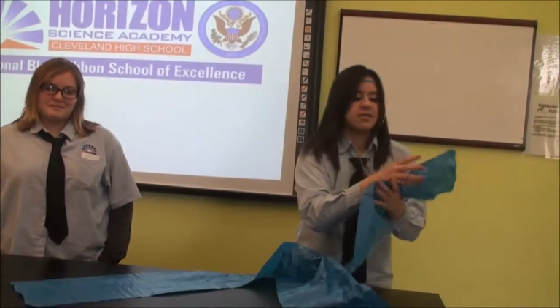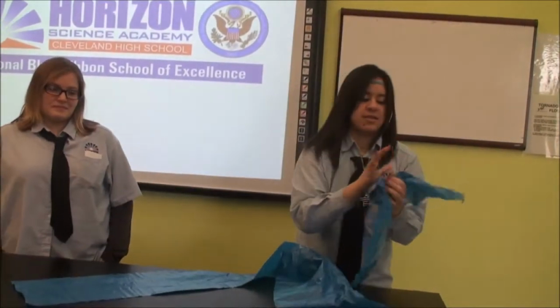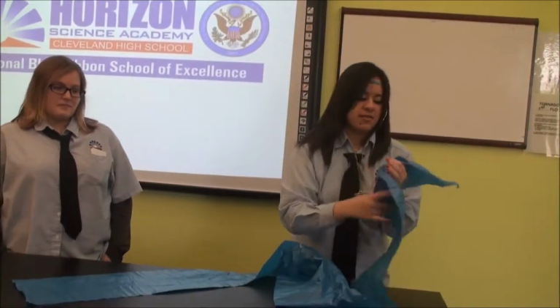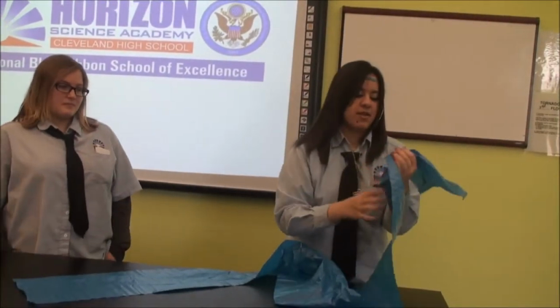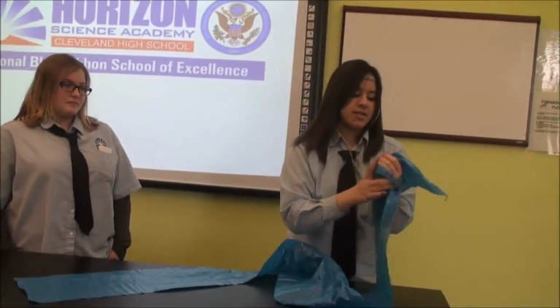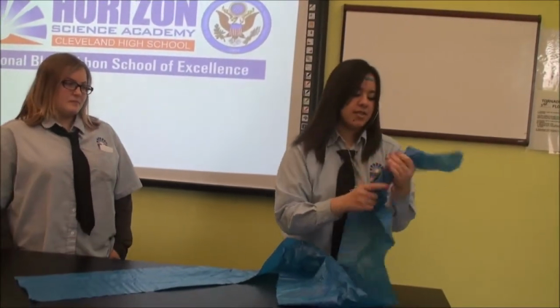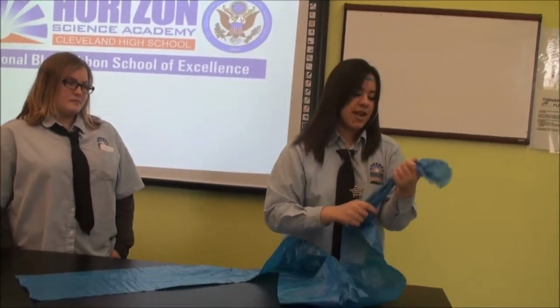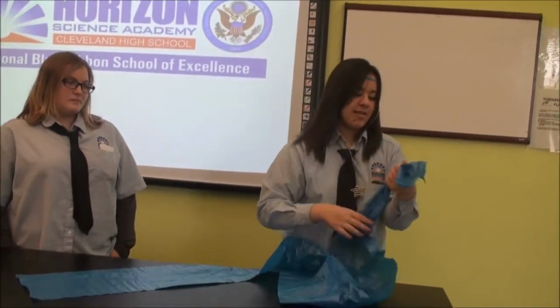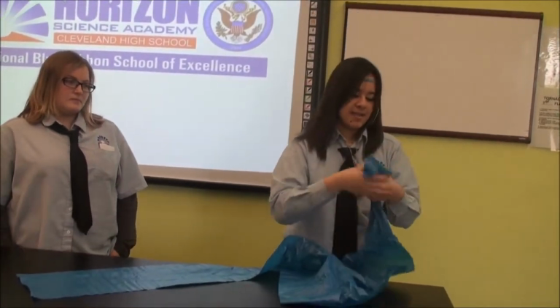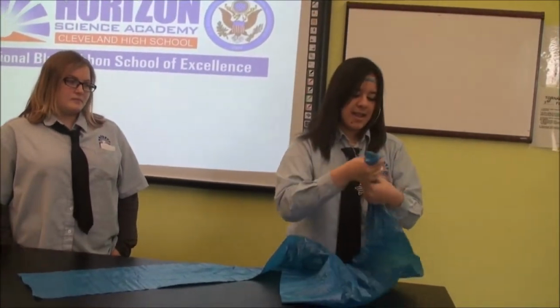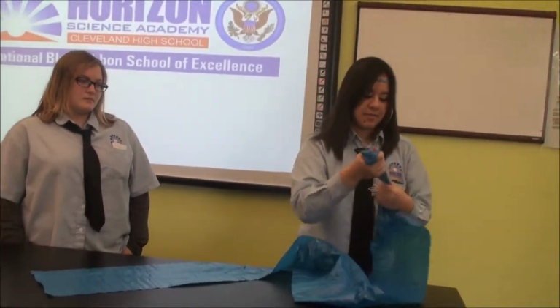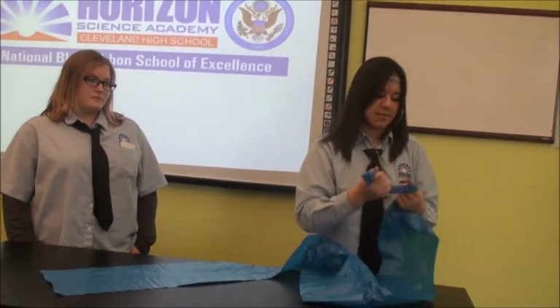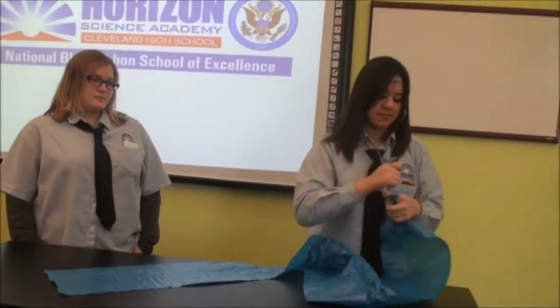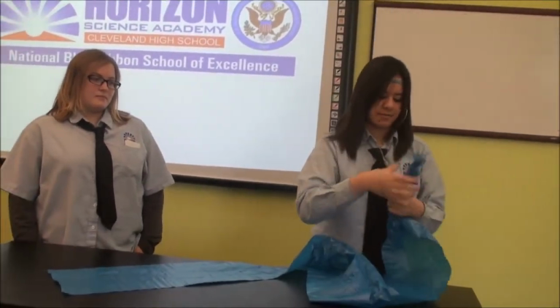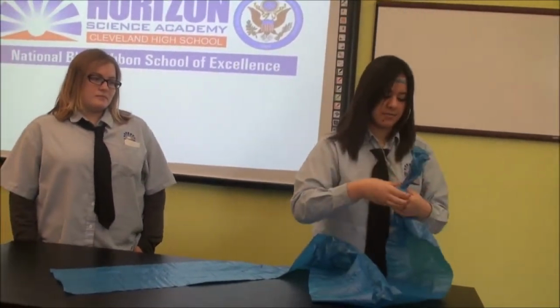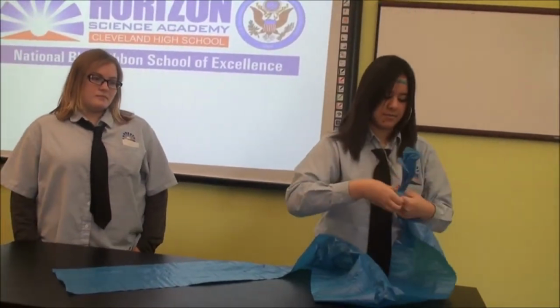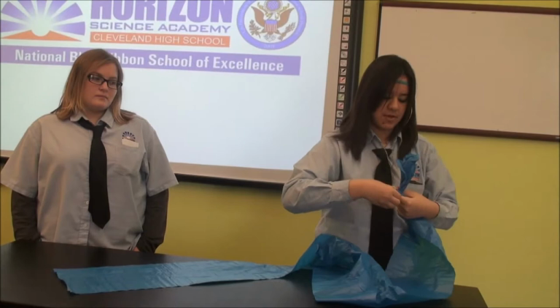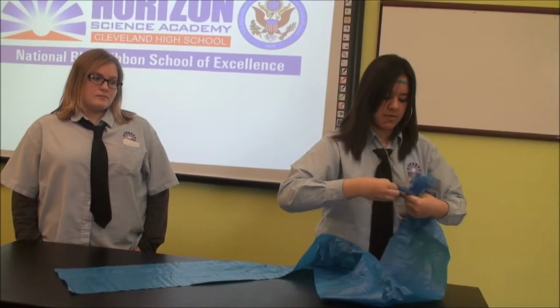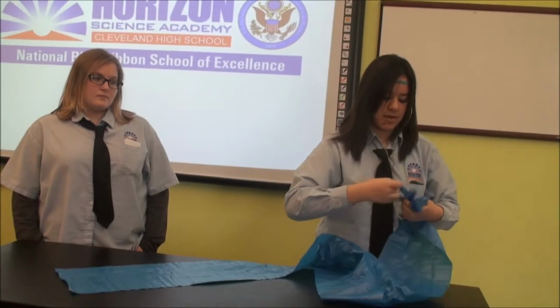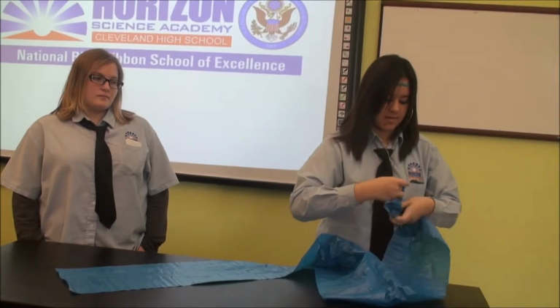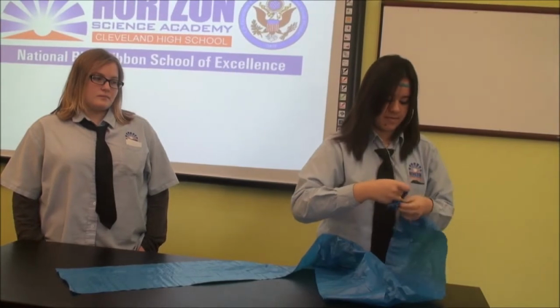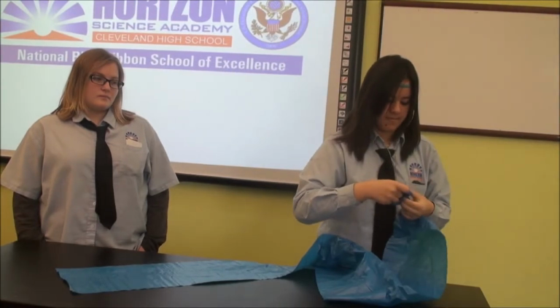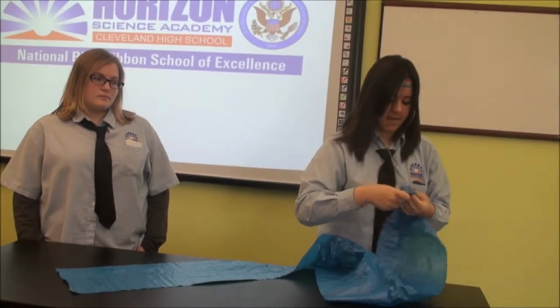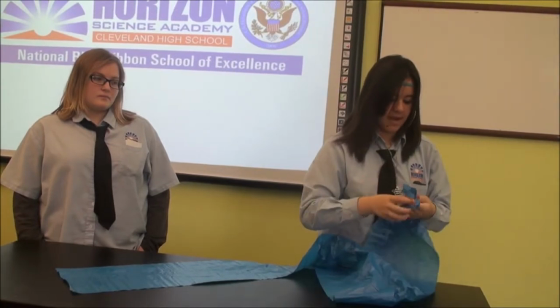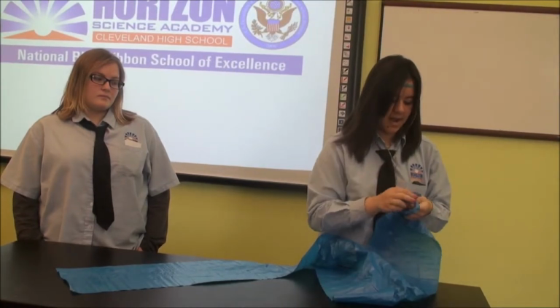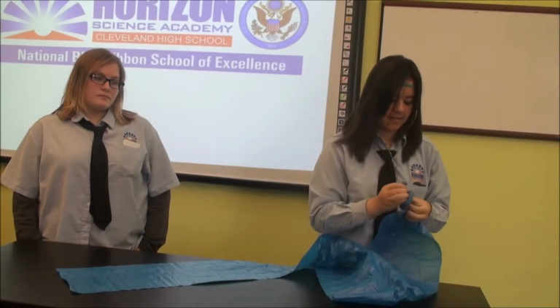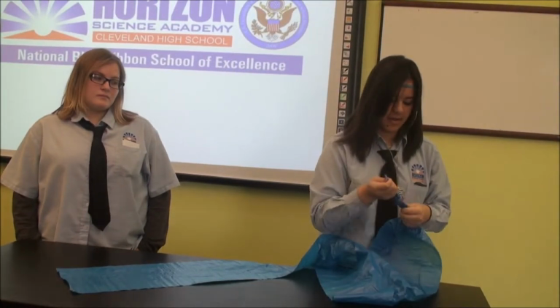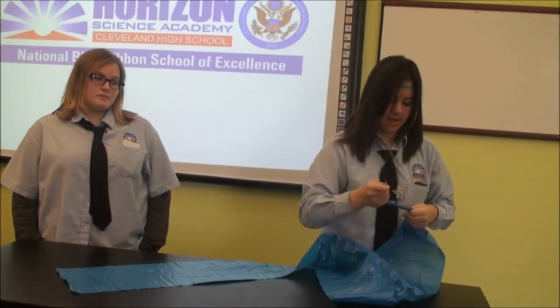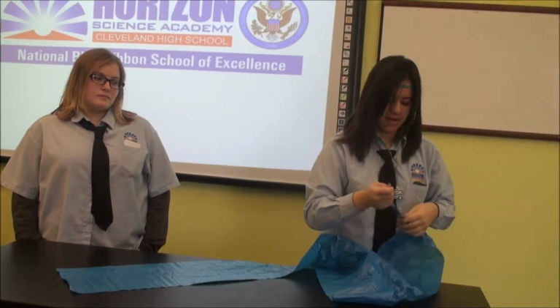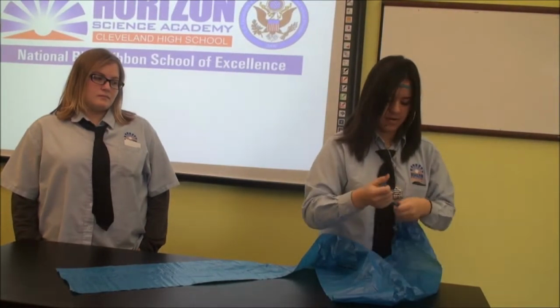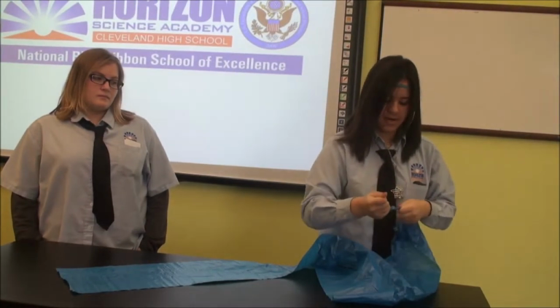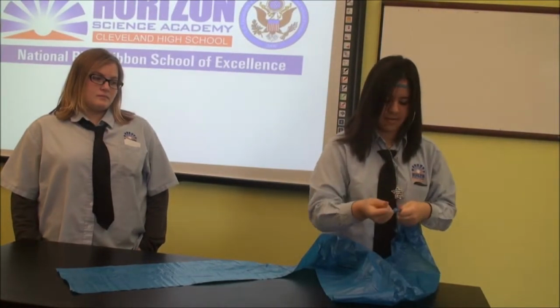Okay, first we're going to have to tie up one end. Tie a knot, that way the air doesn't get out.